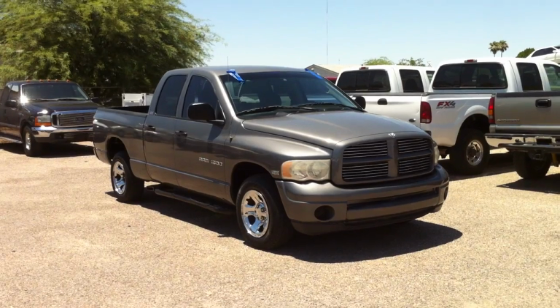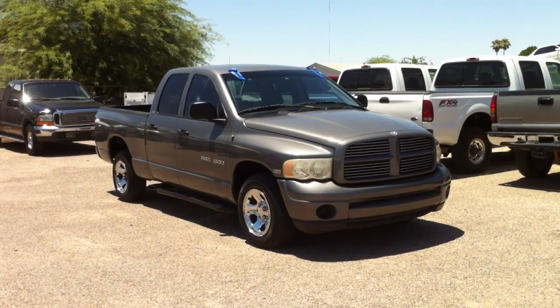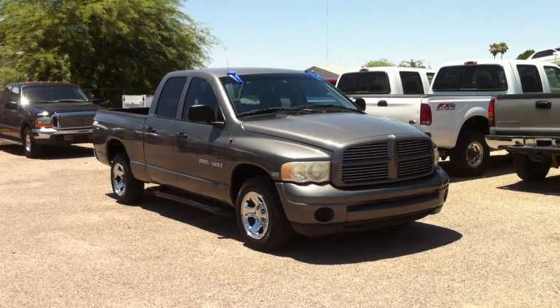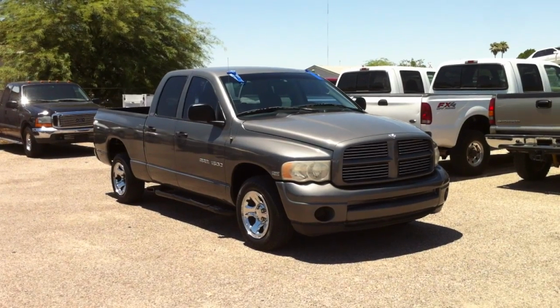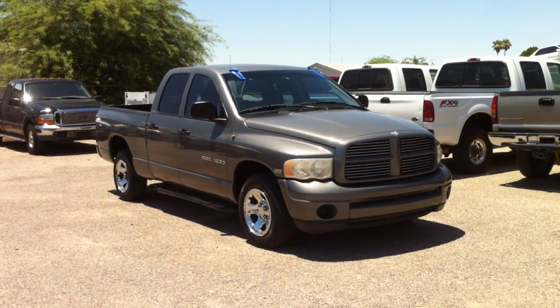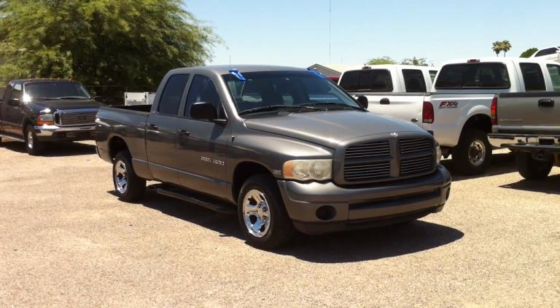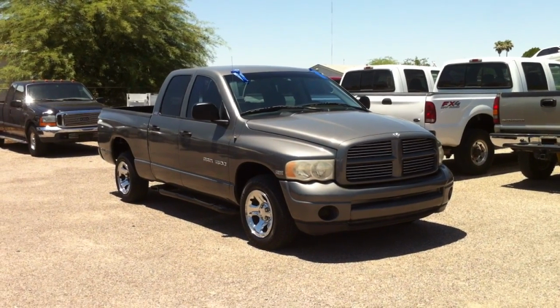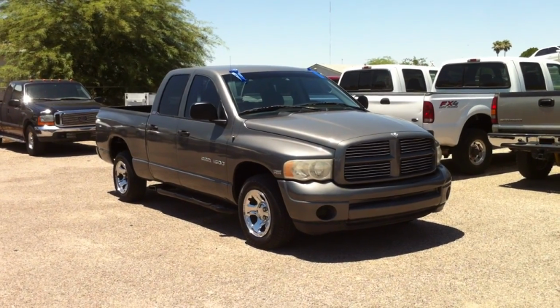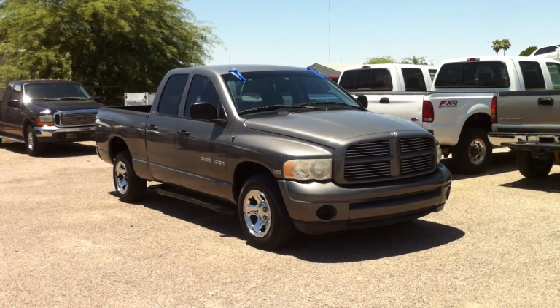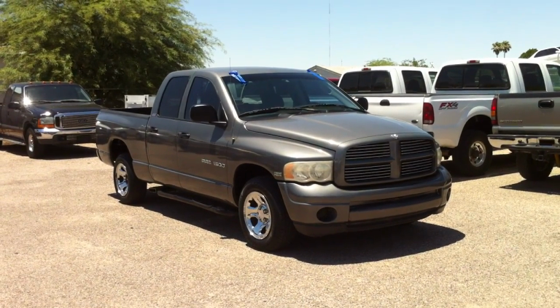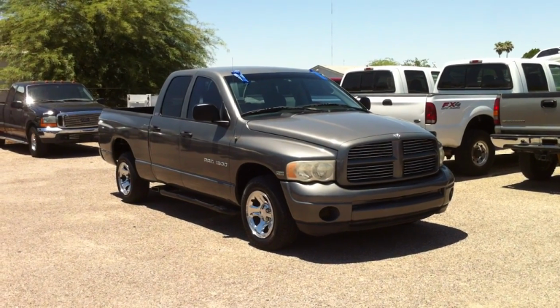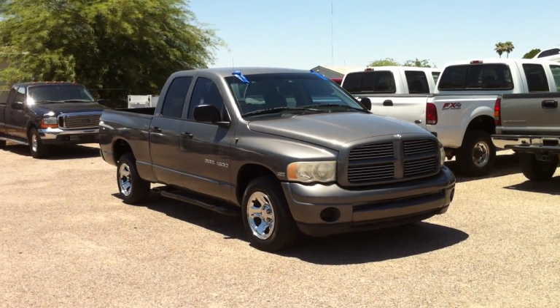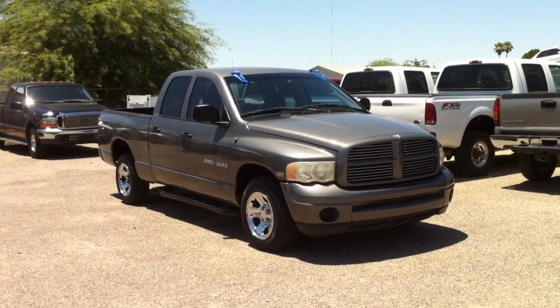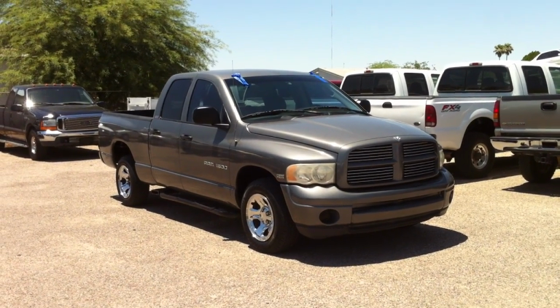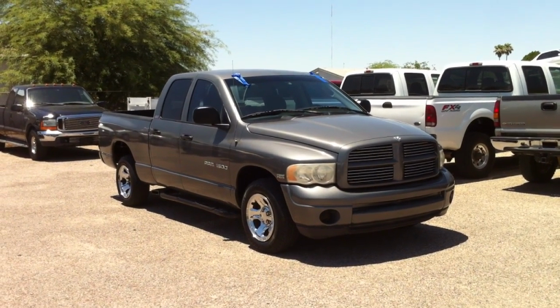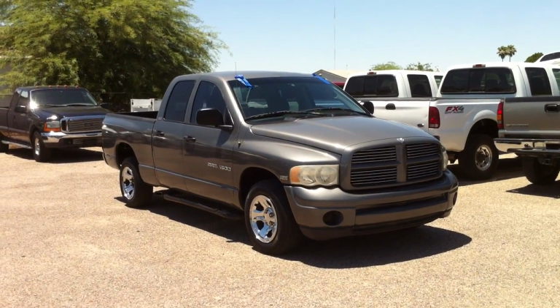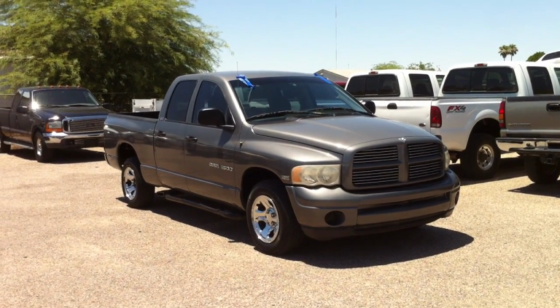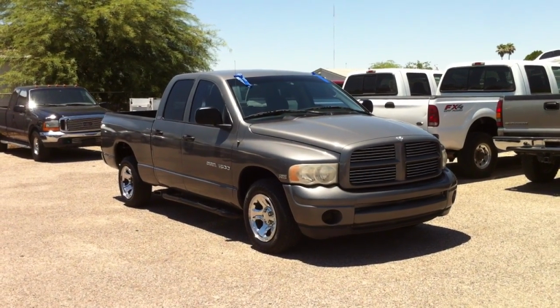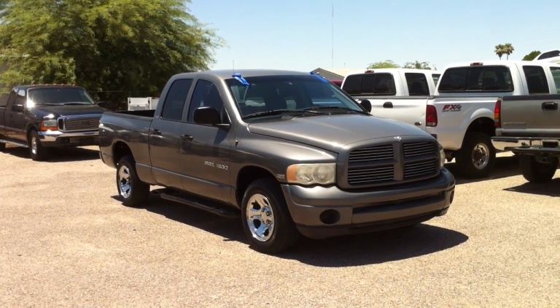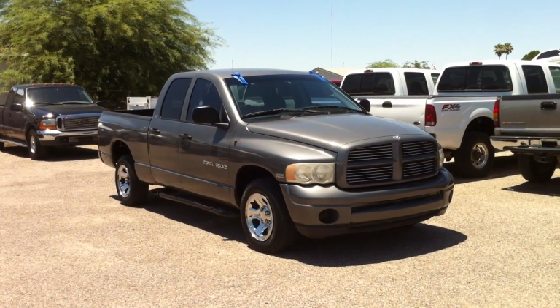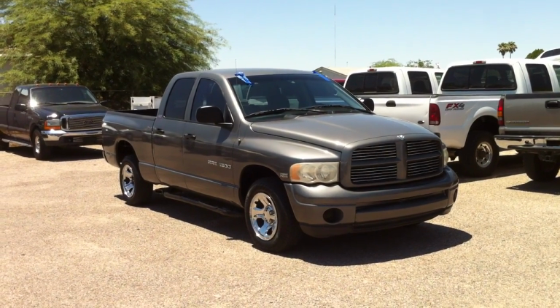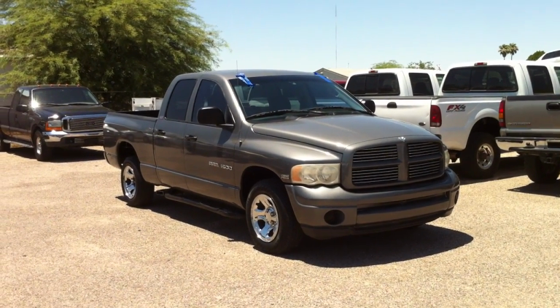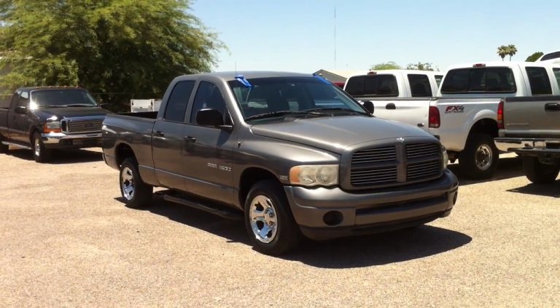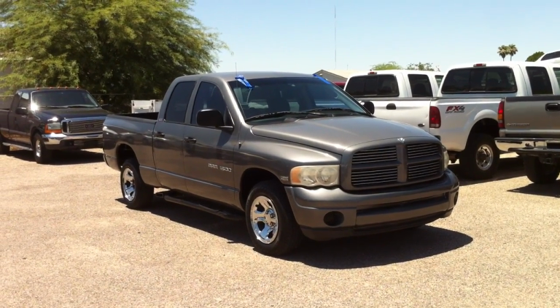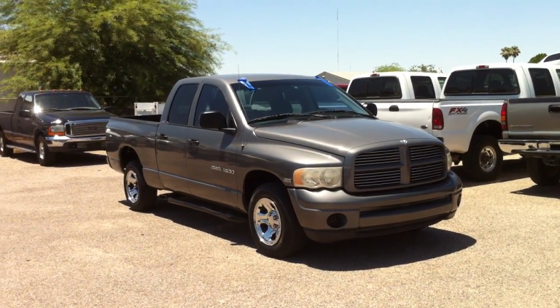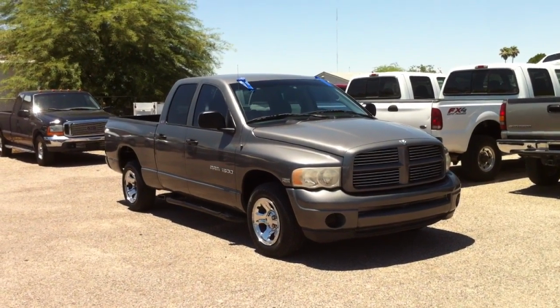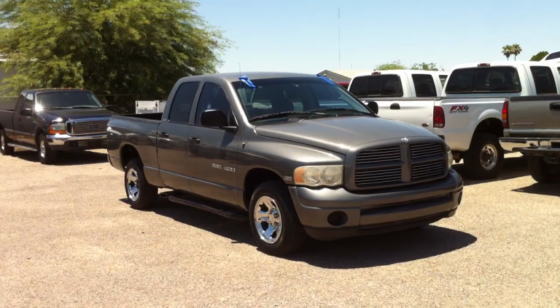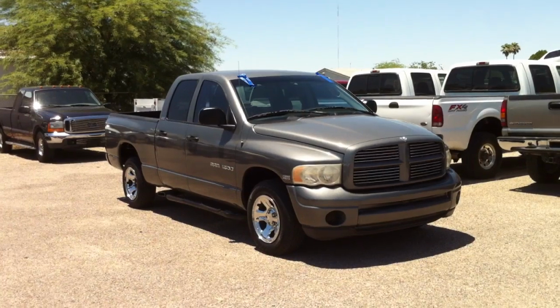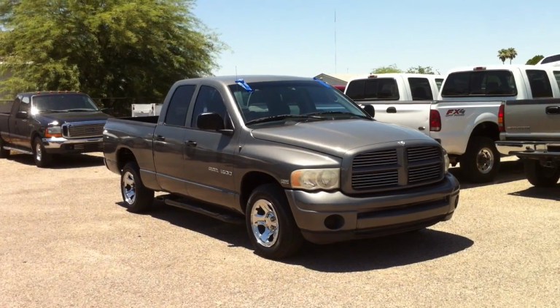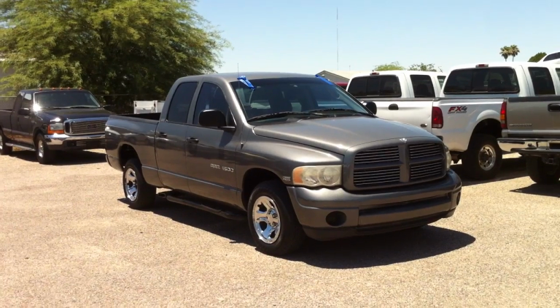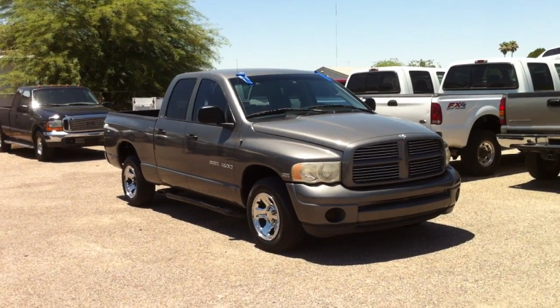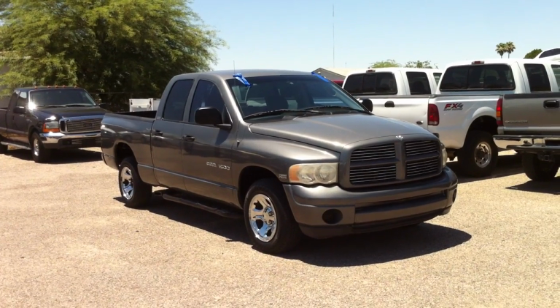It's a theft recovery on a clear title. It has 89,000 miles.